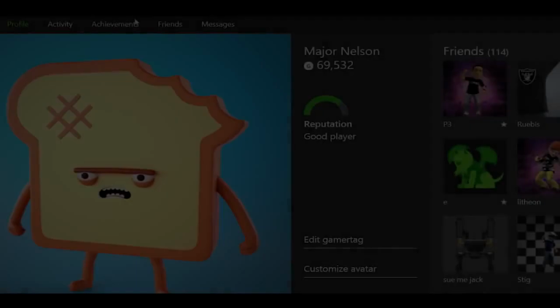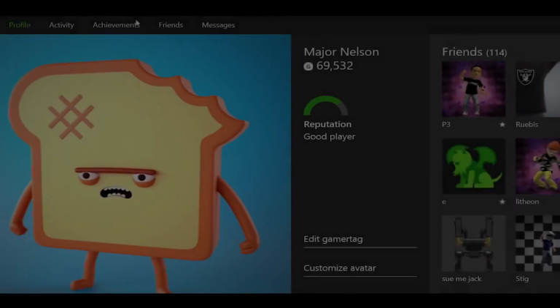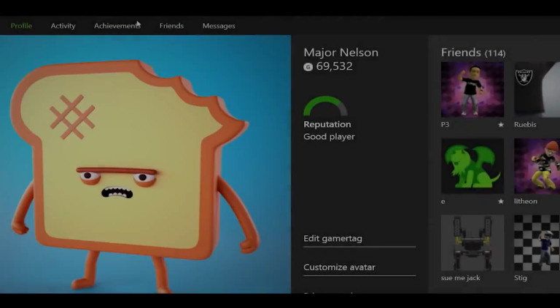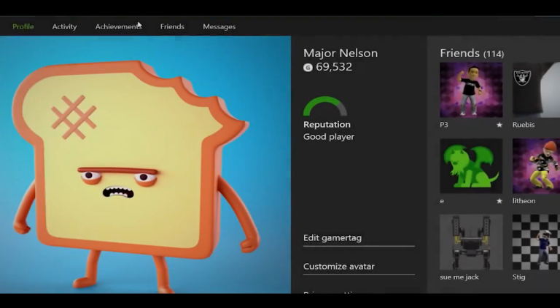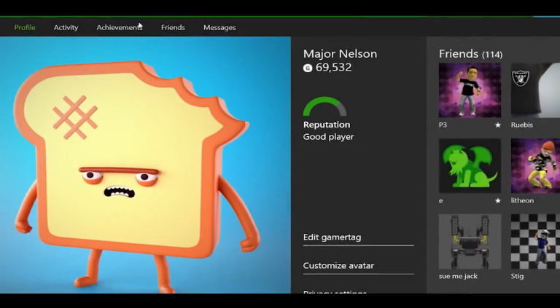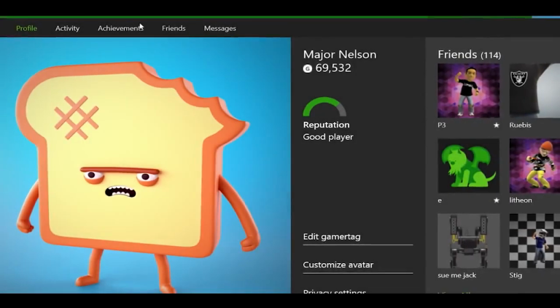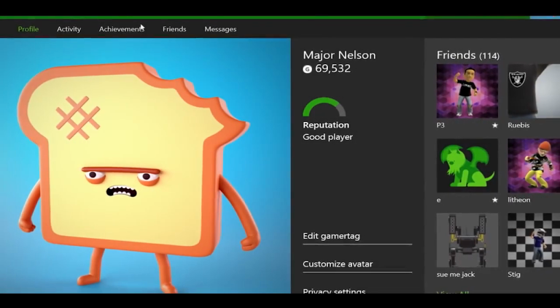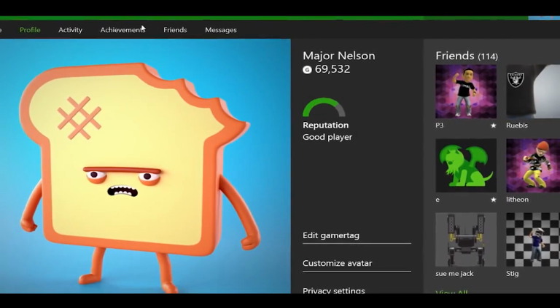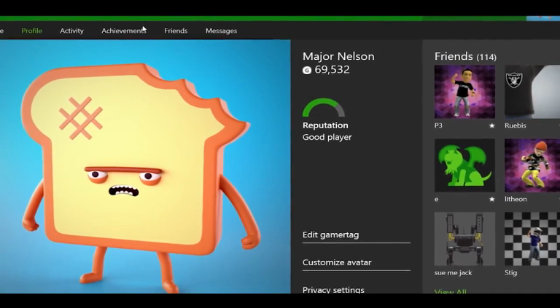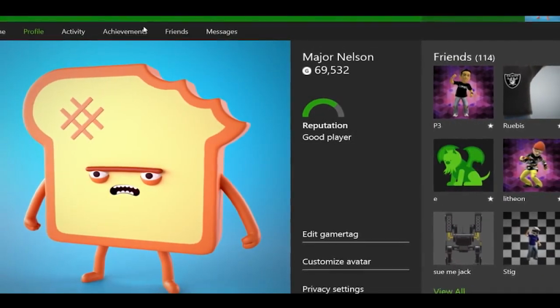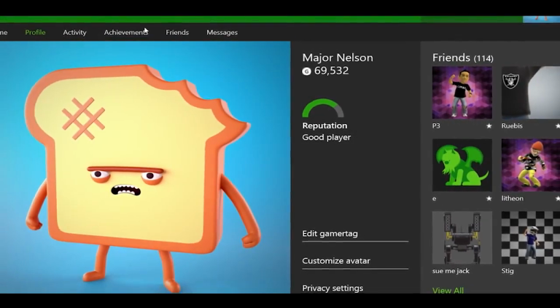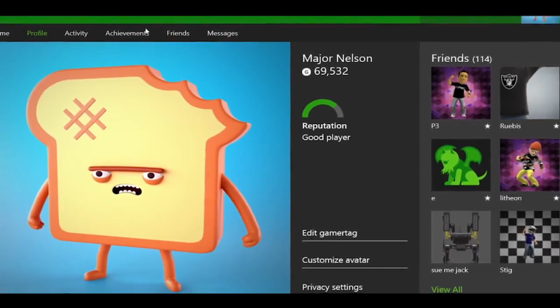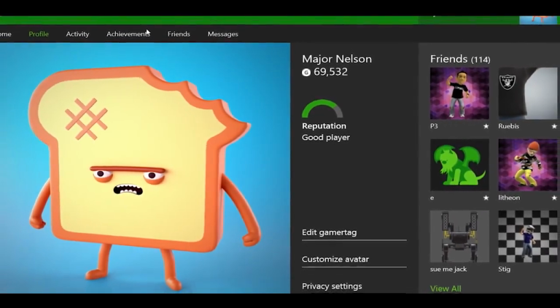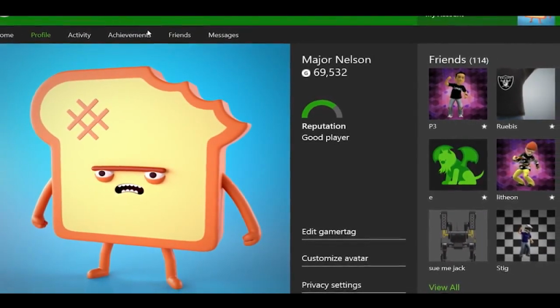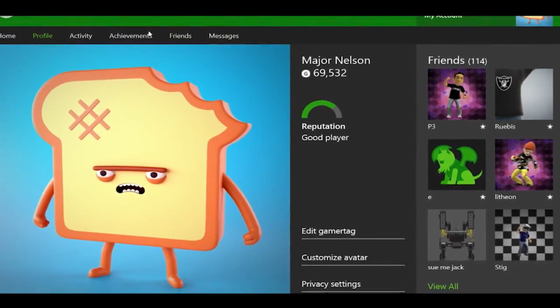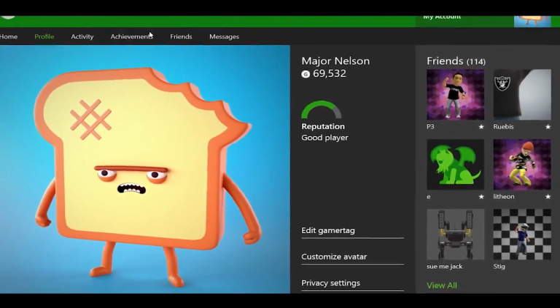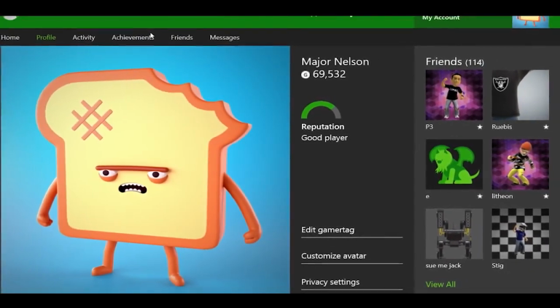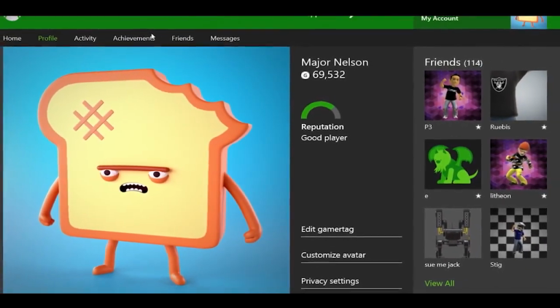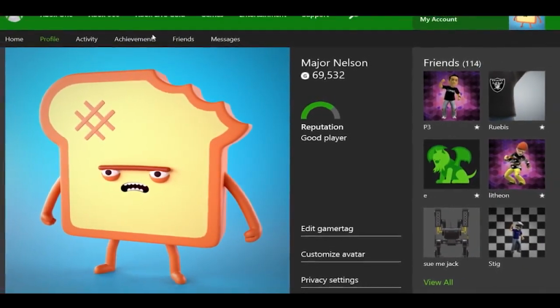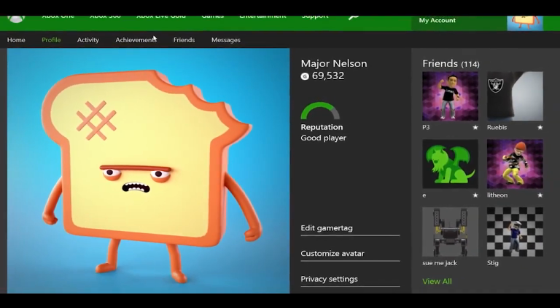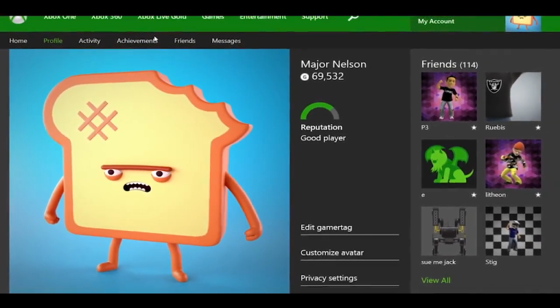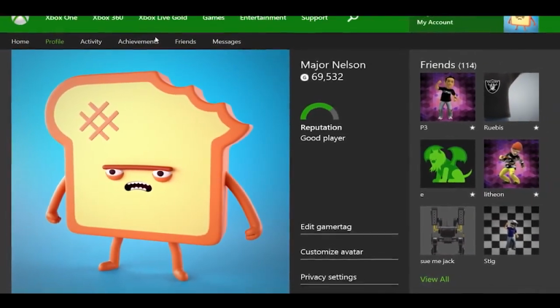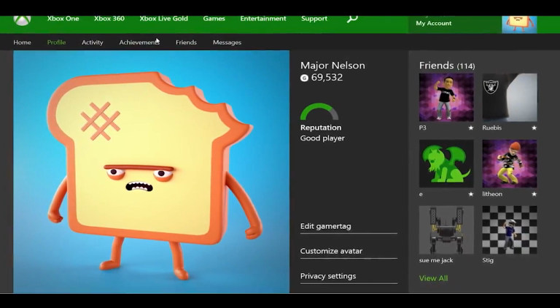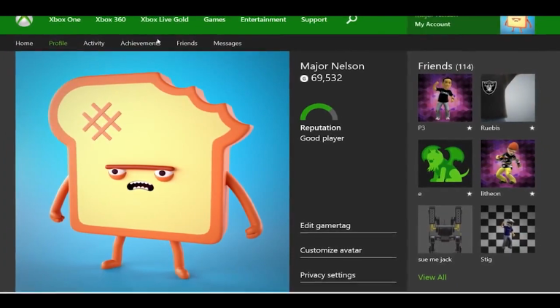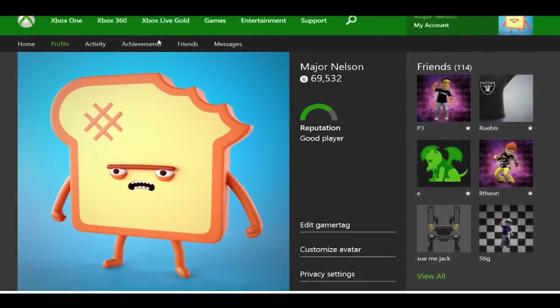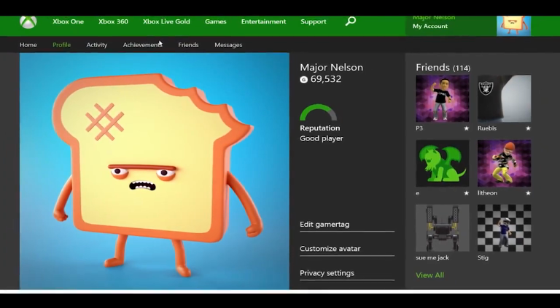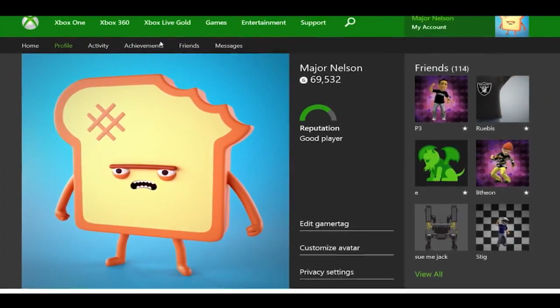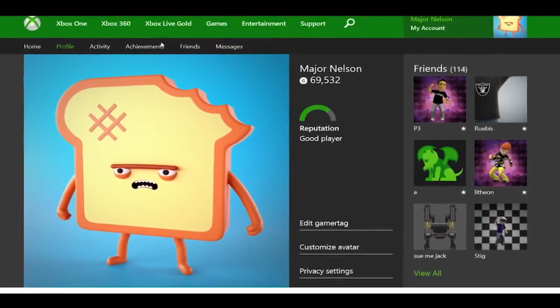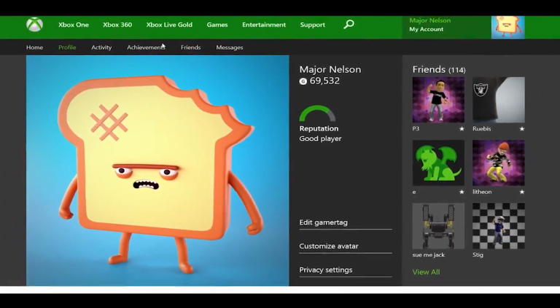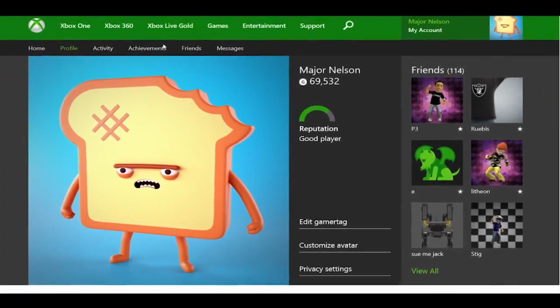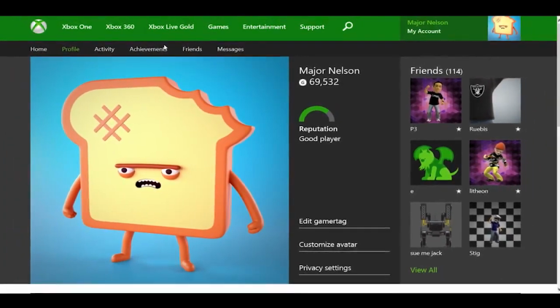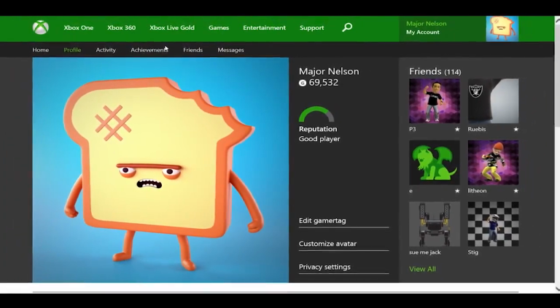Hi, I'm Larry Herb, Xbox Live's Major Nelson, here with an update on some requested changes to Xbox.com for Xbox One owners.